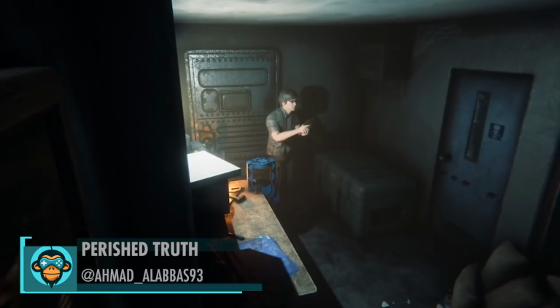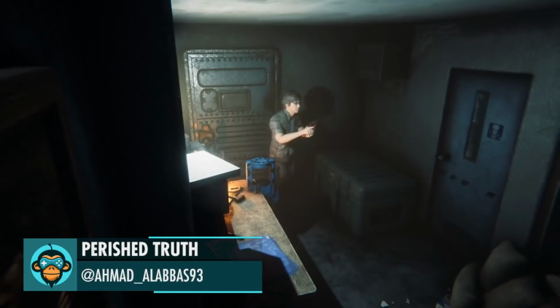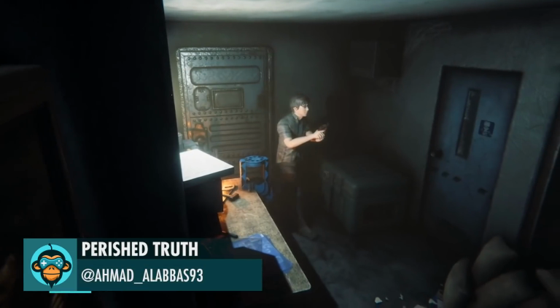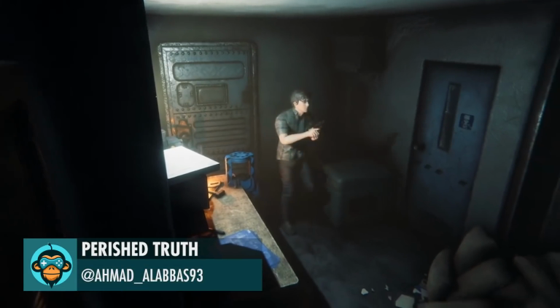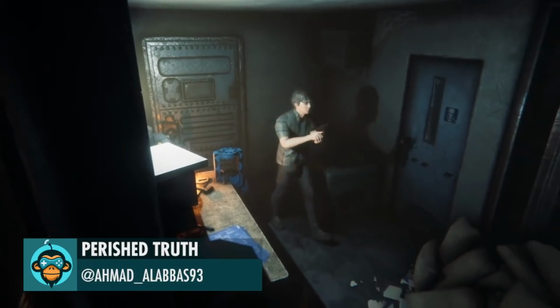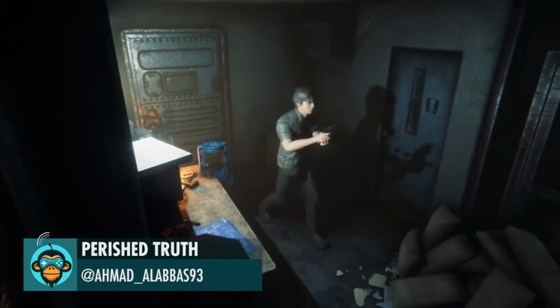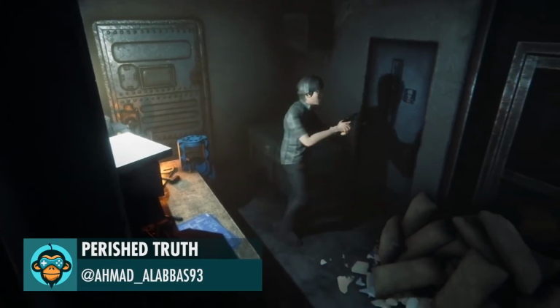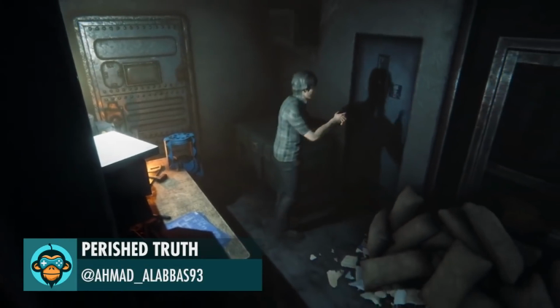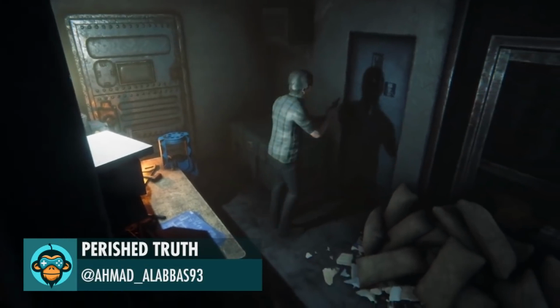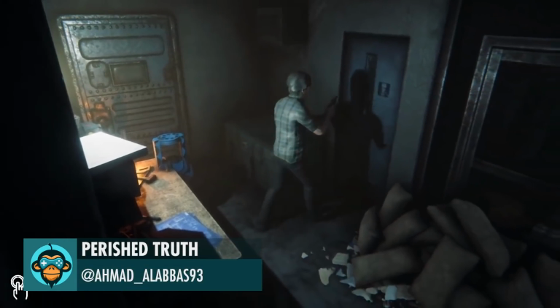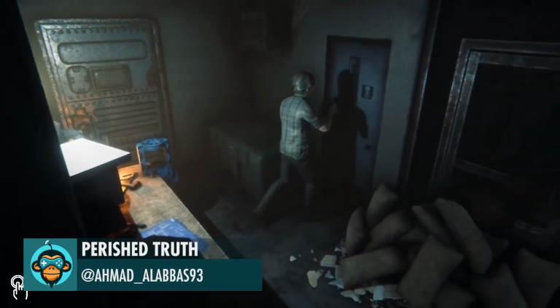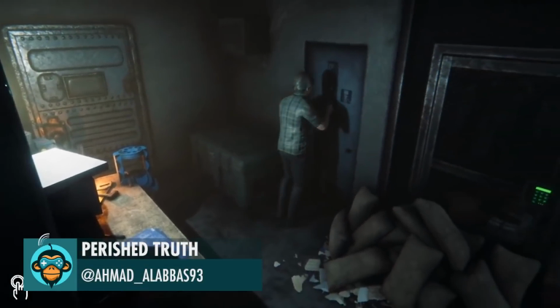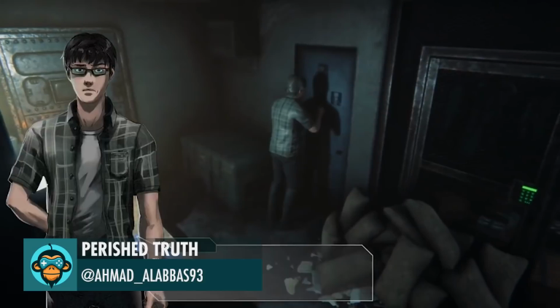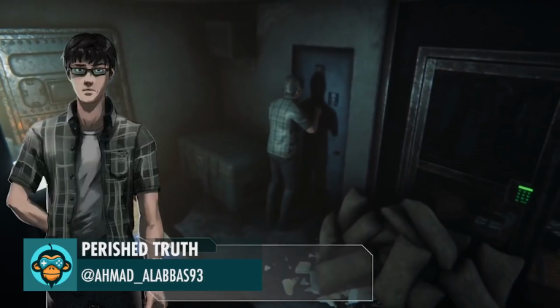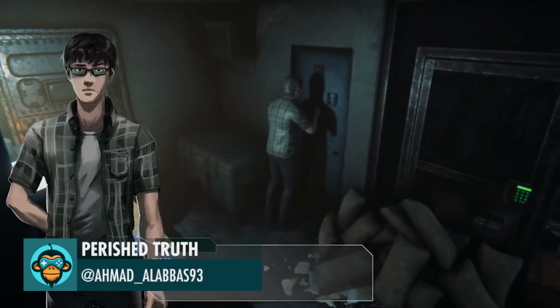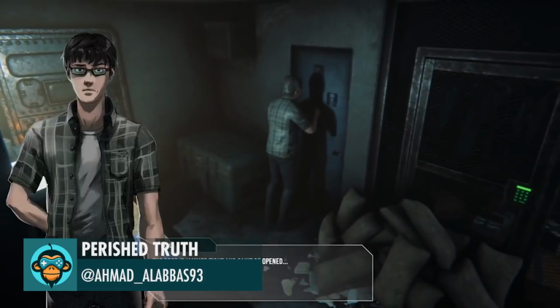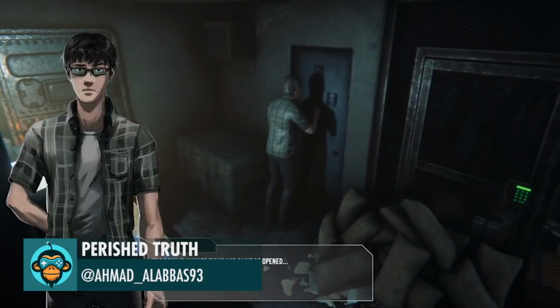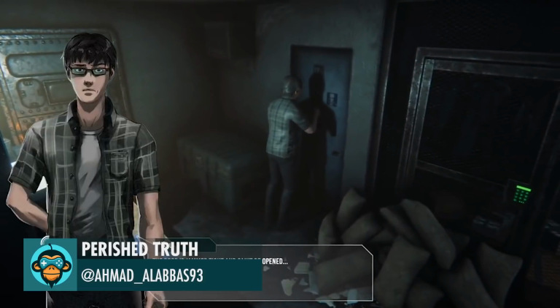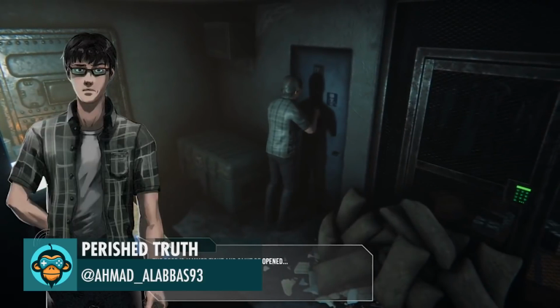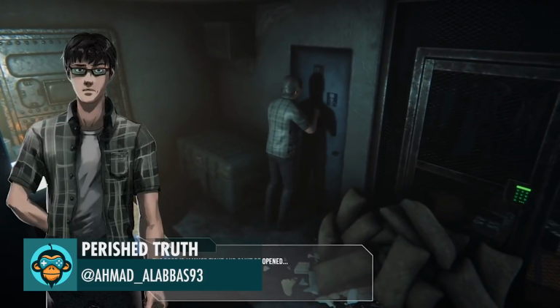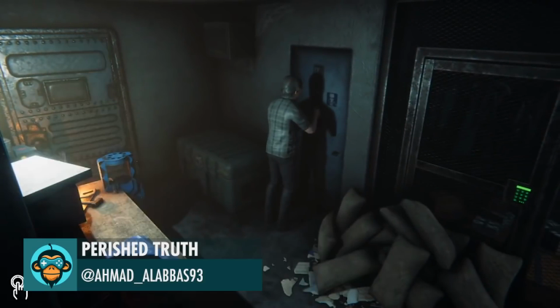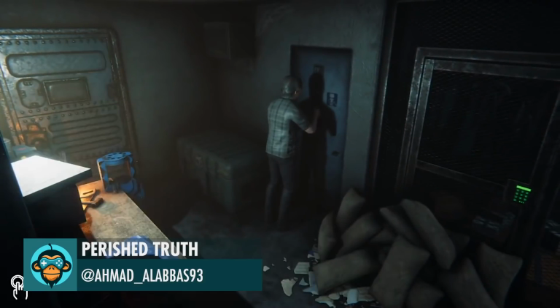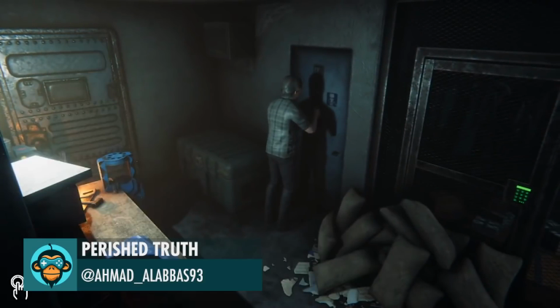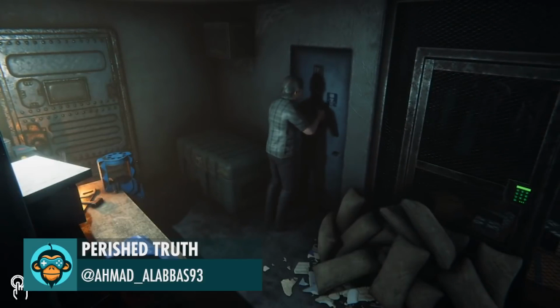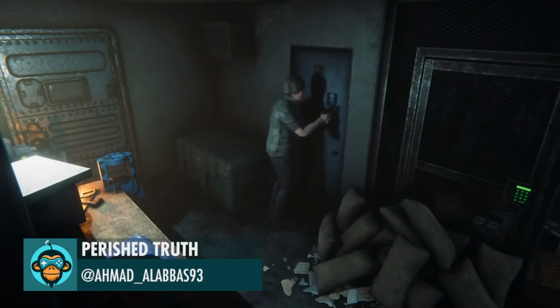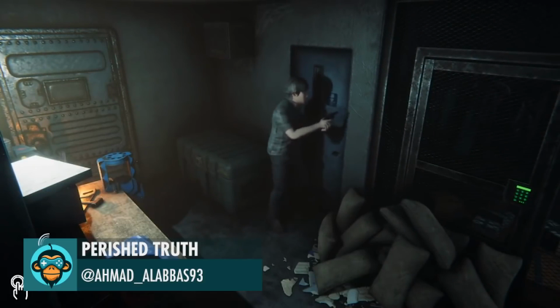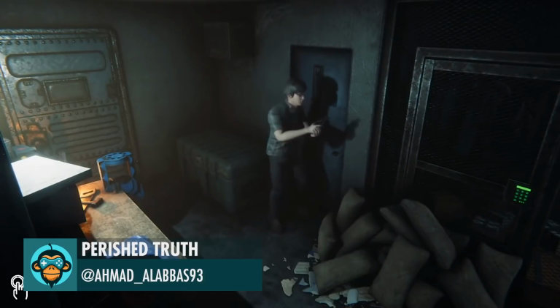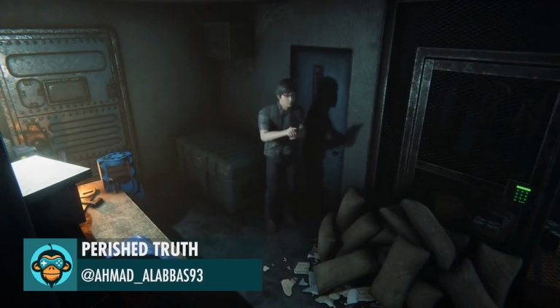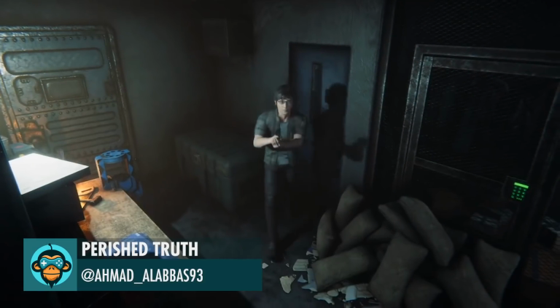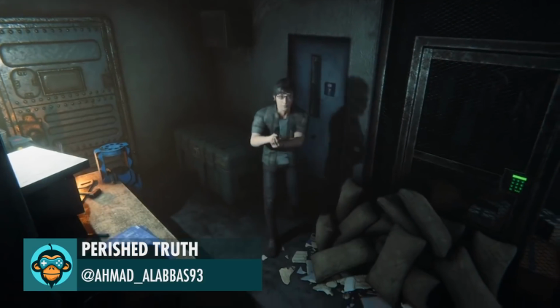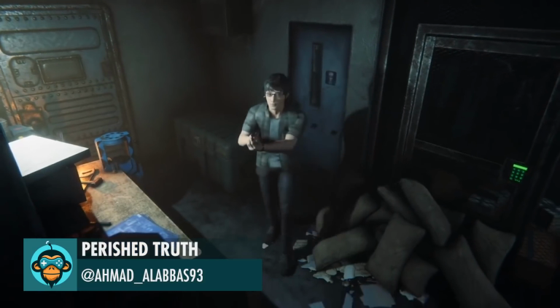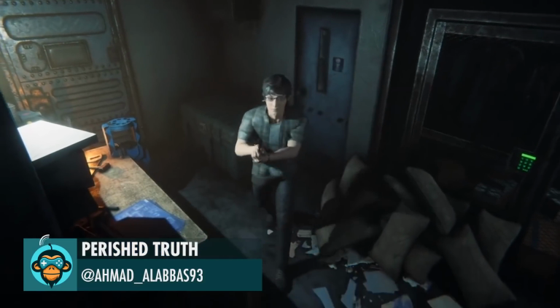Playable demo of Parish Truth, a retro survival horror game that is now available, by Ahmed Albas. The link is below.